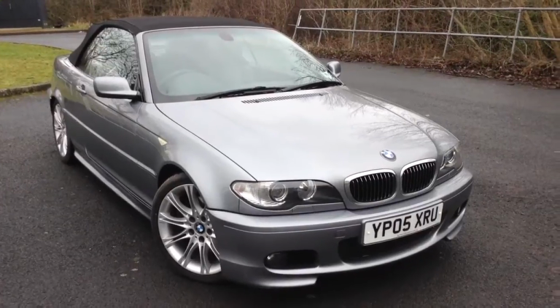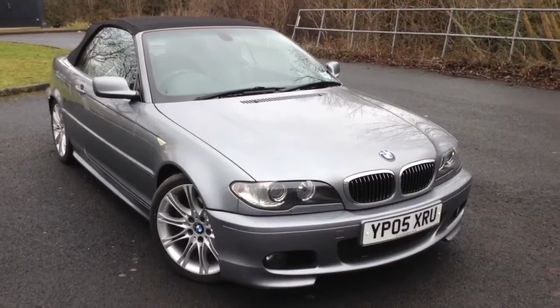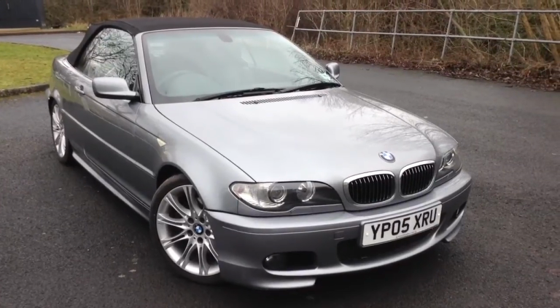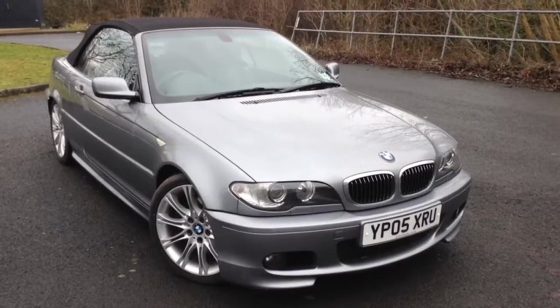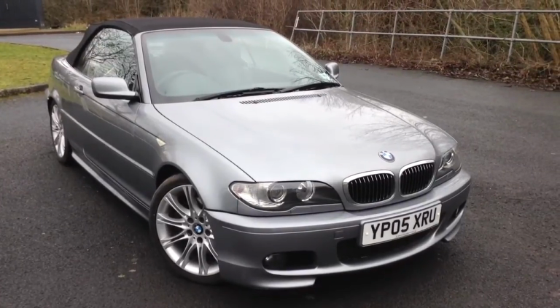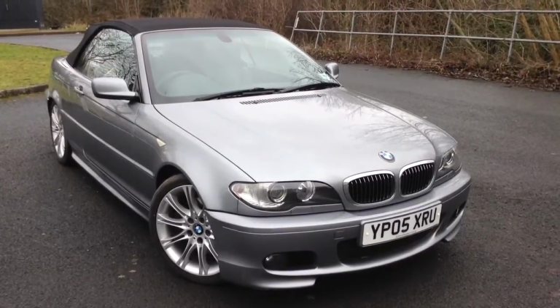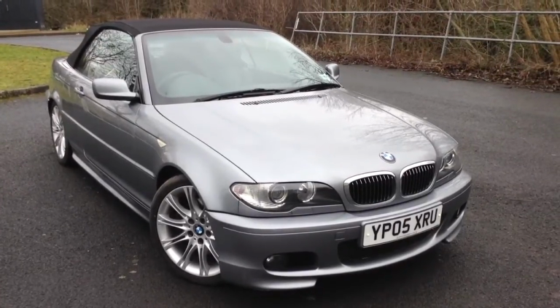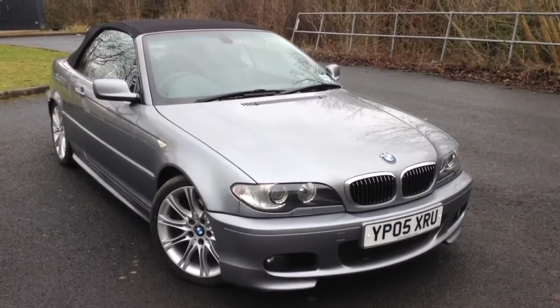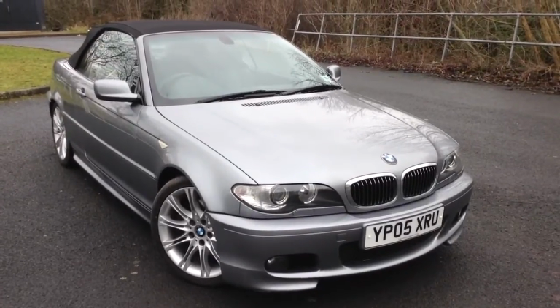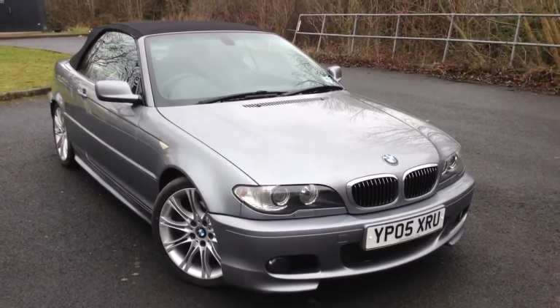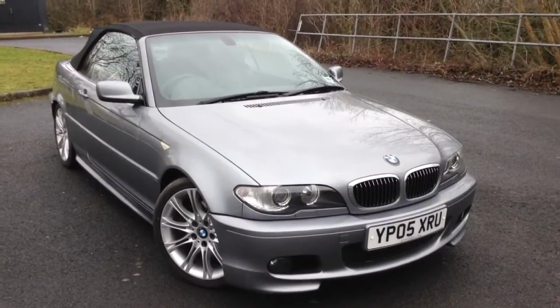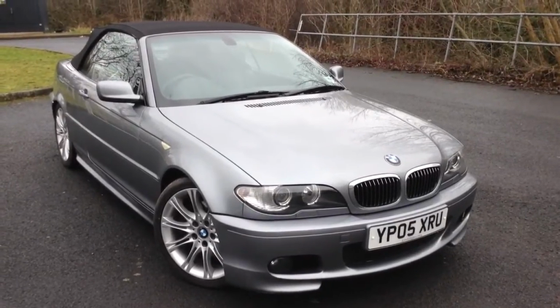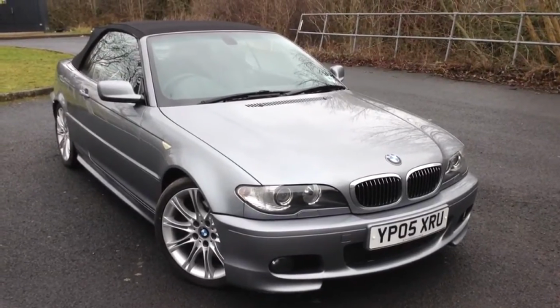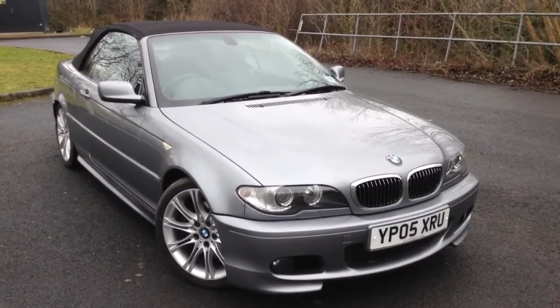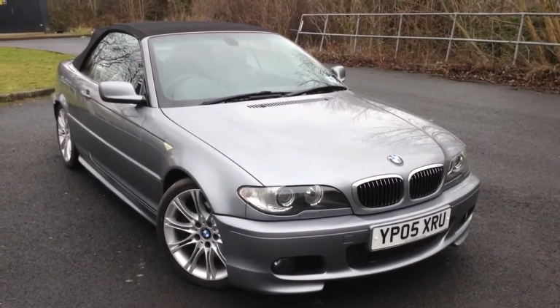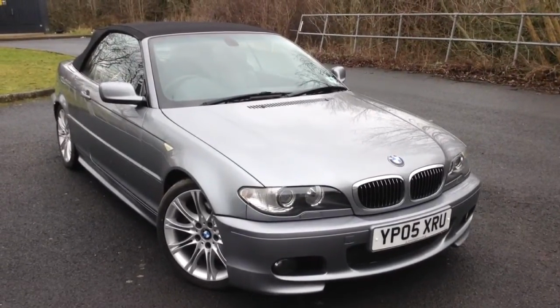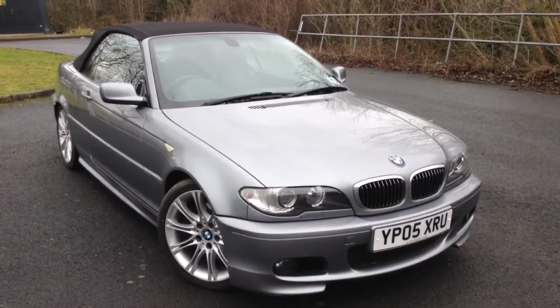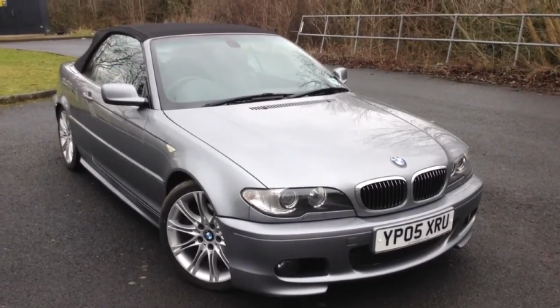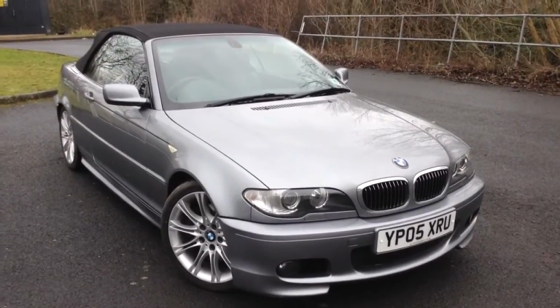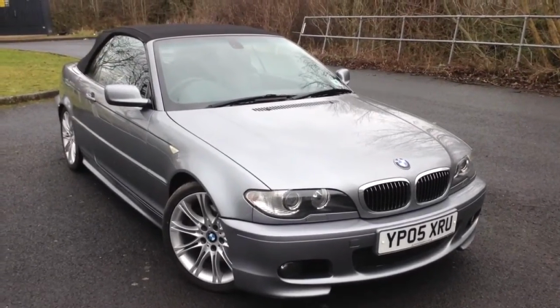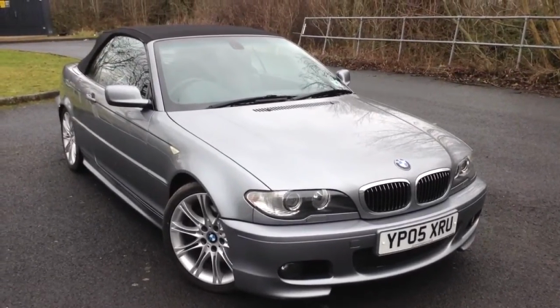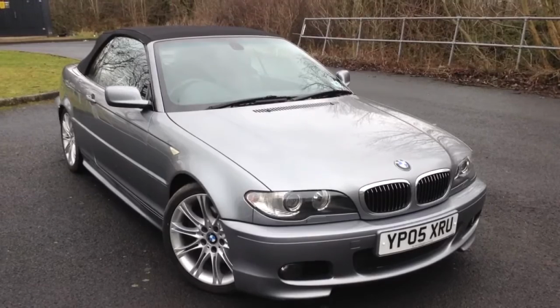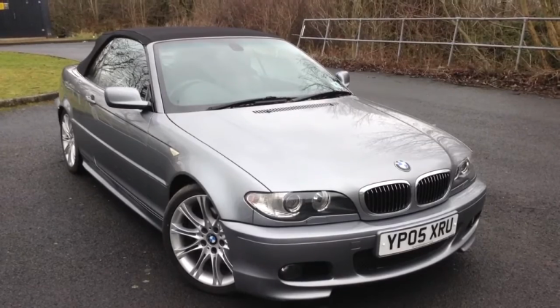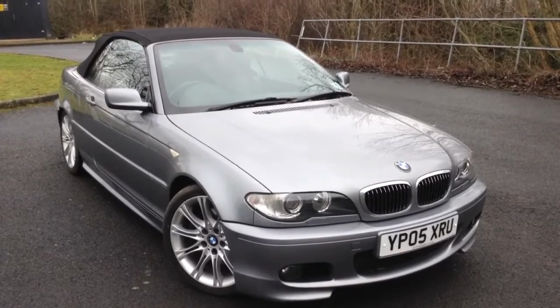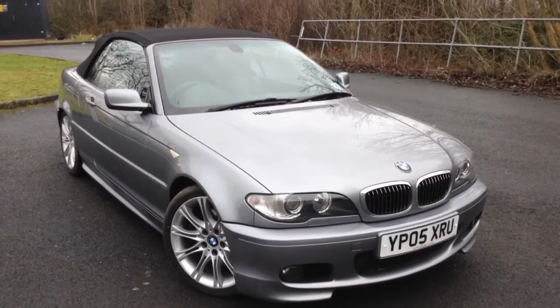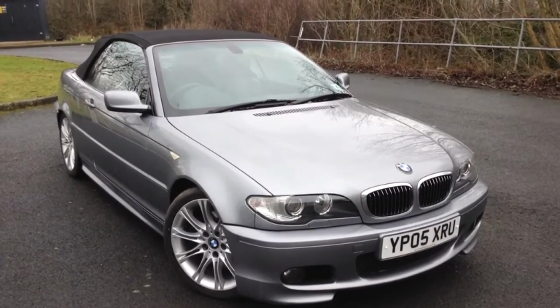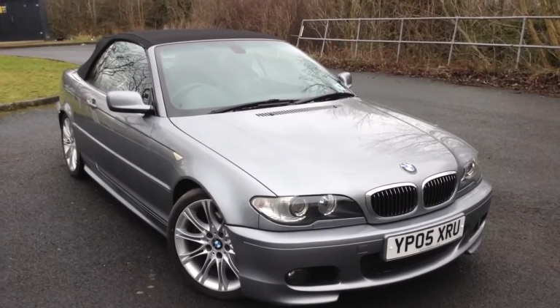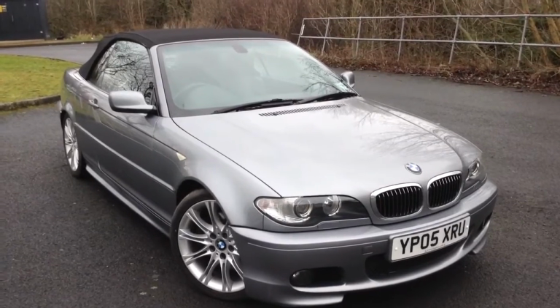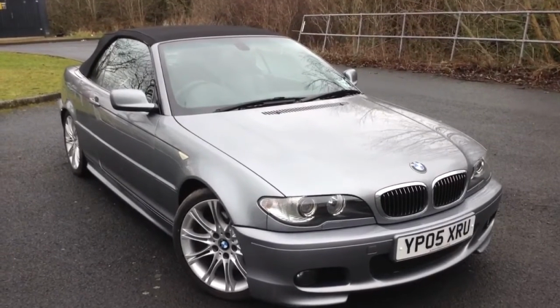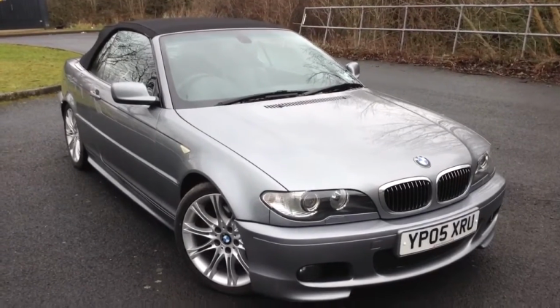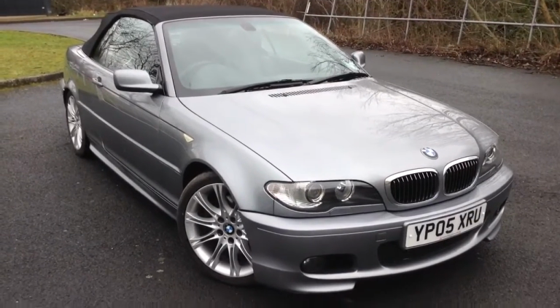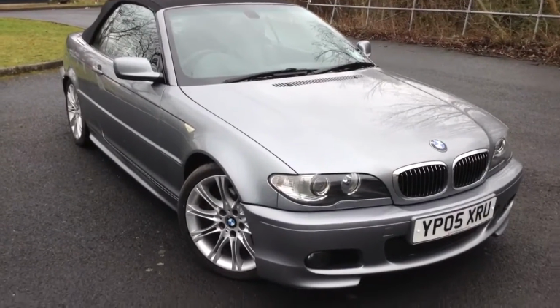Here we have a 2005 BMW 330cd convertible M Sport in grey.